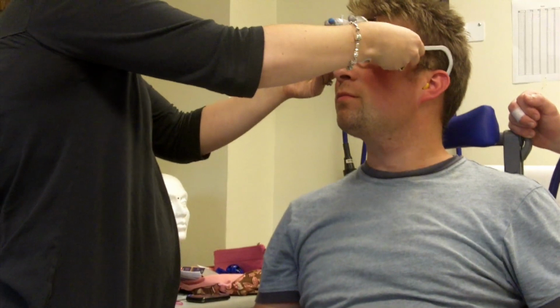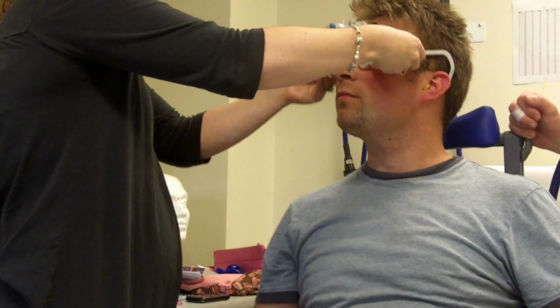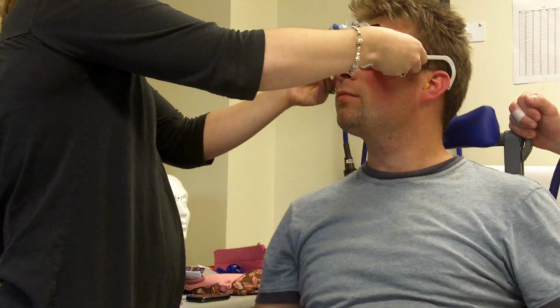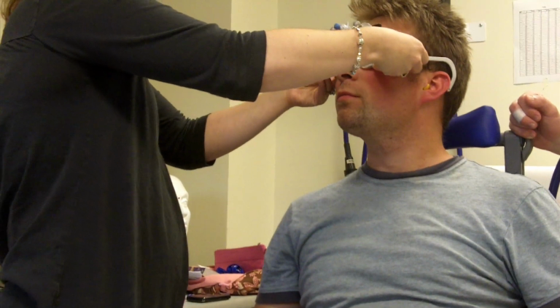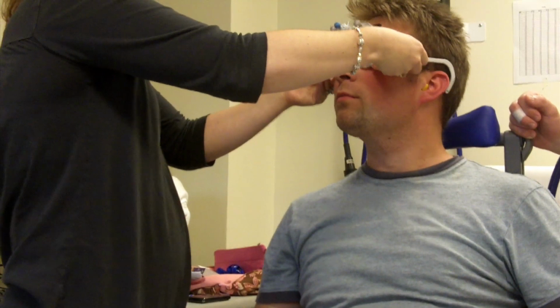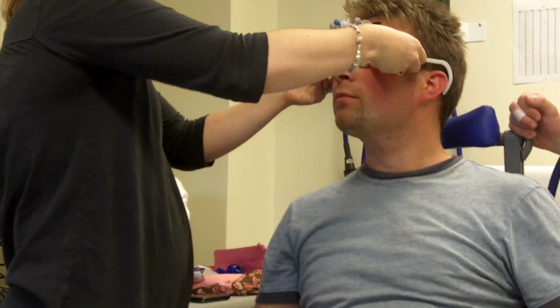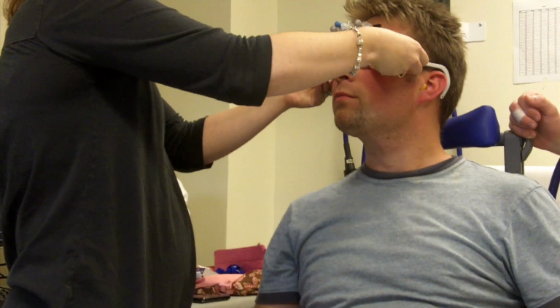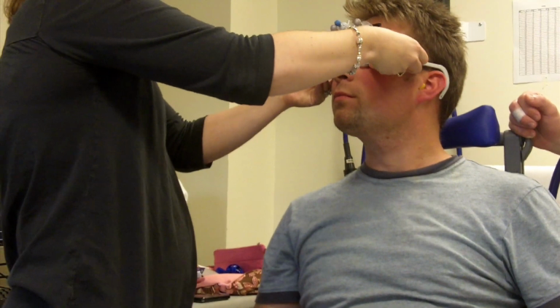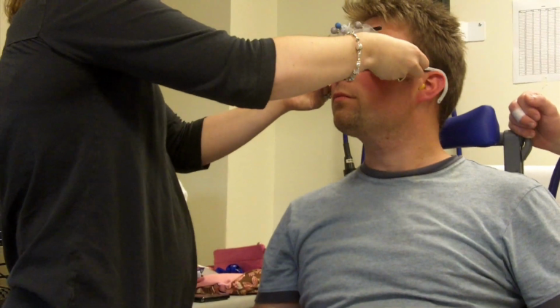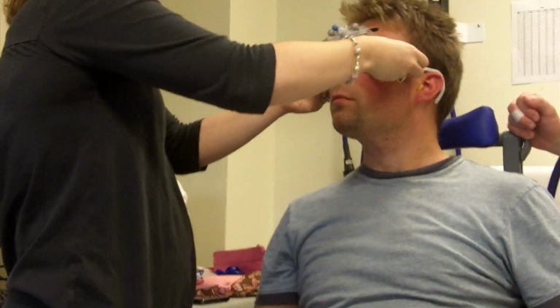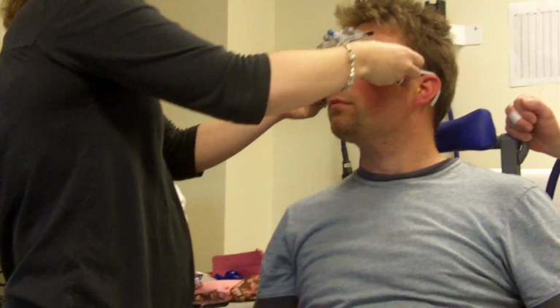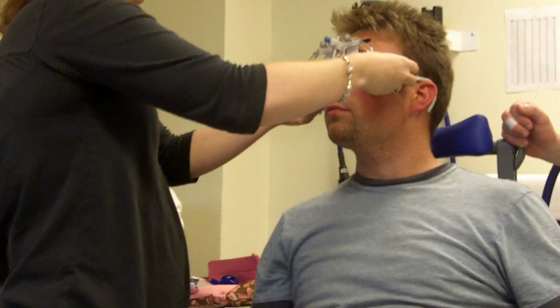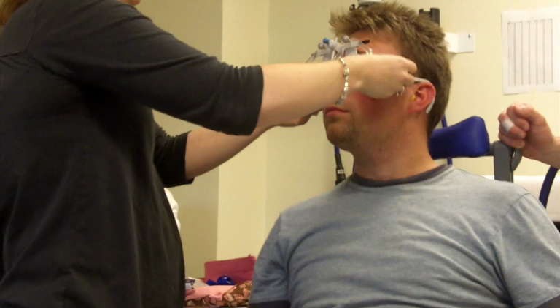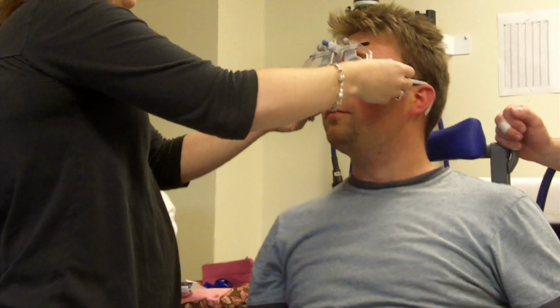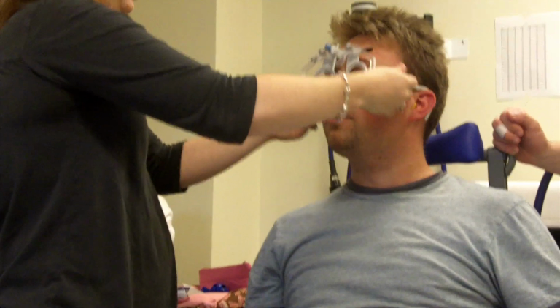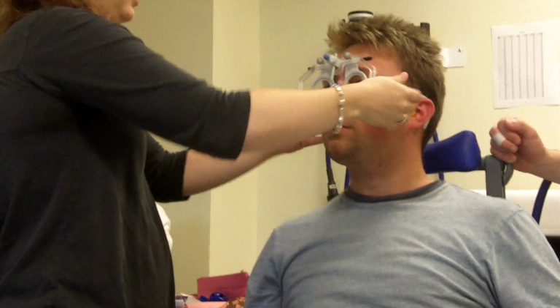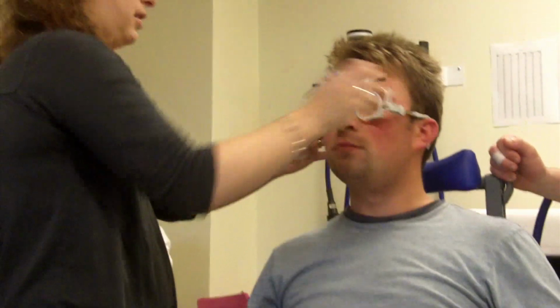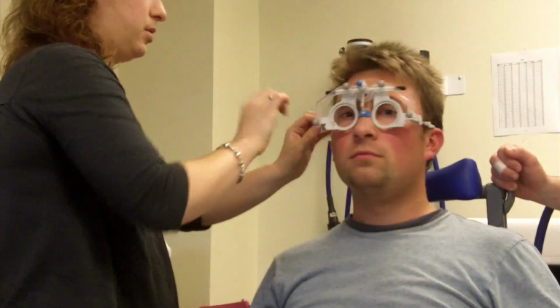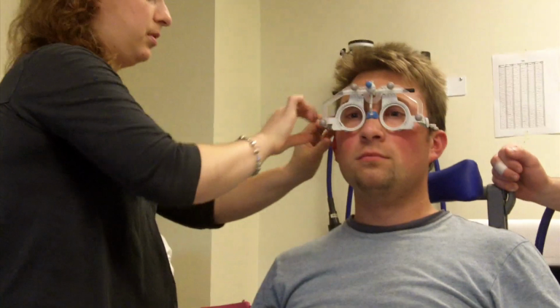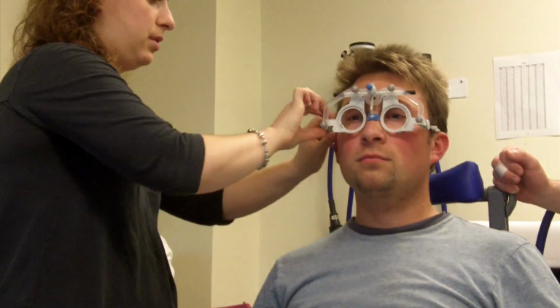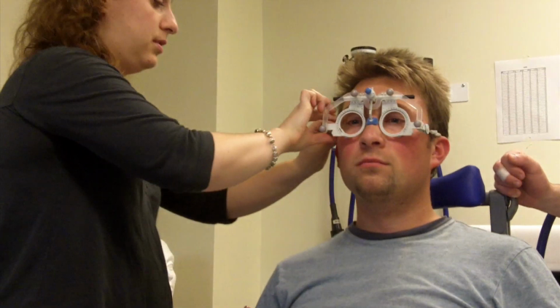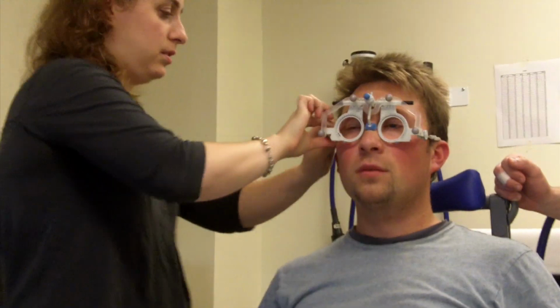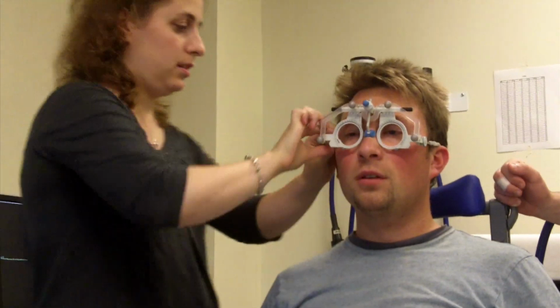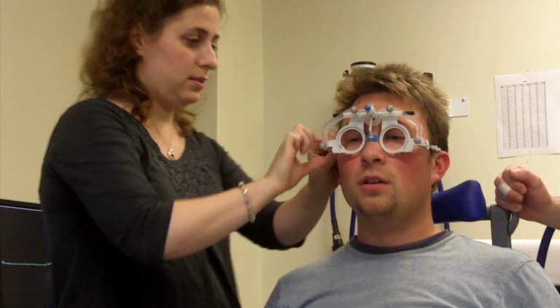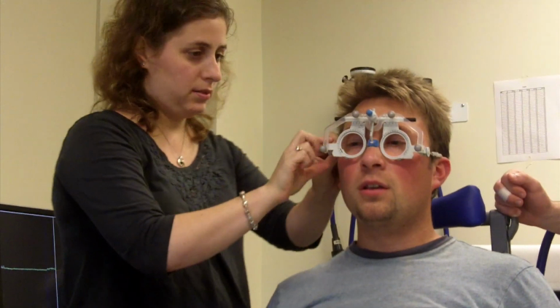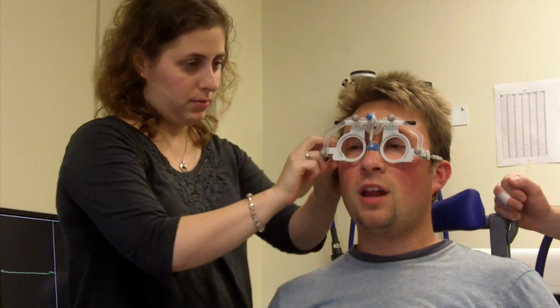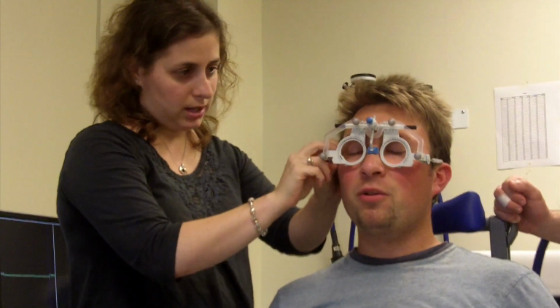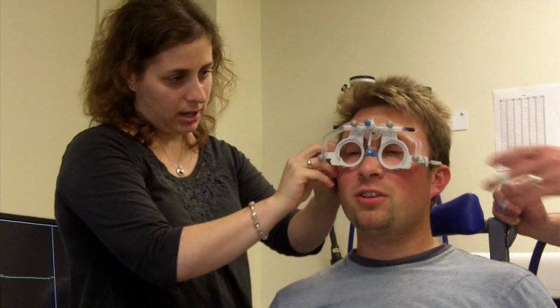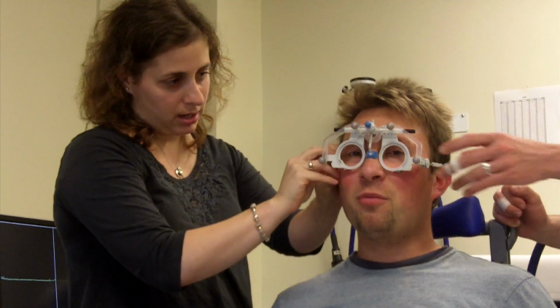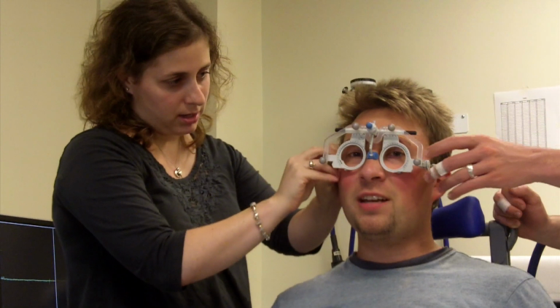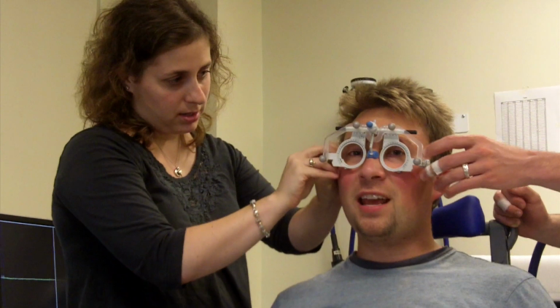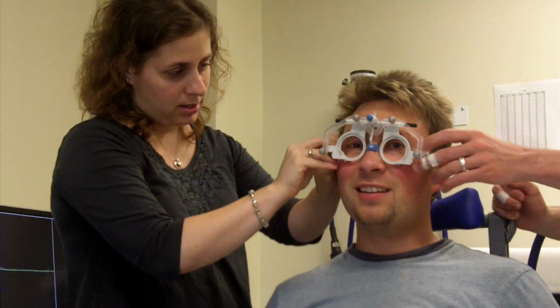I'm just going to put these on — try to get them as comfortable as you can.